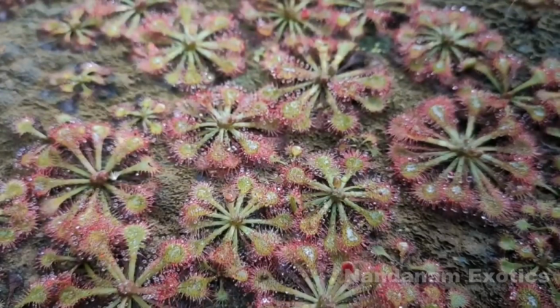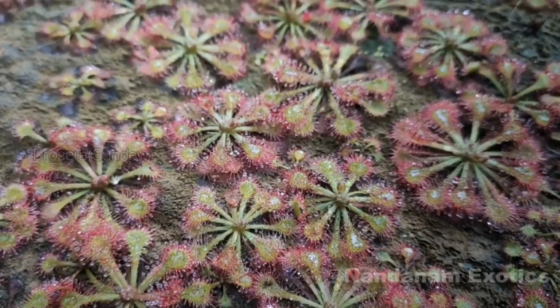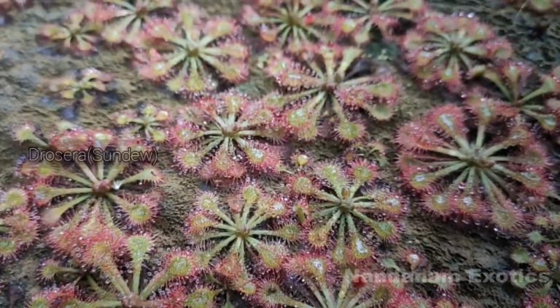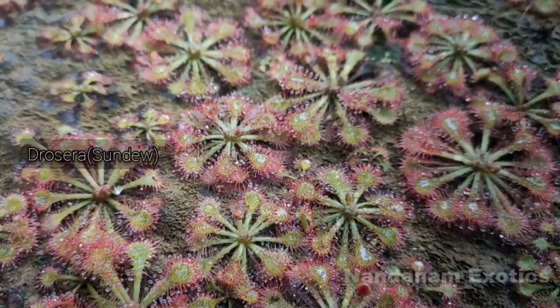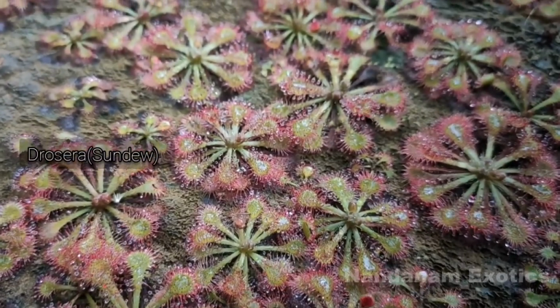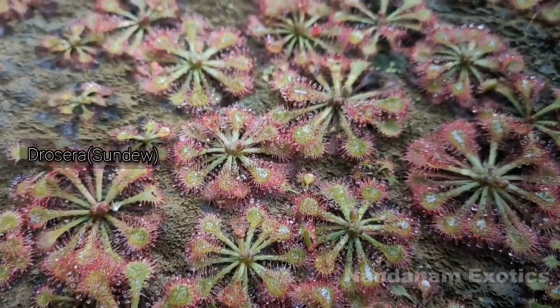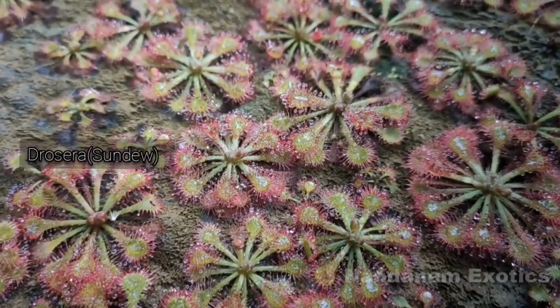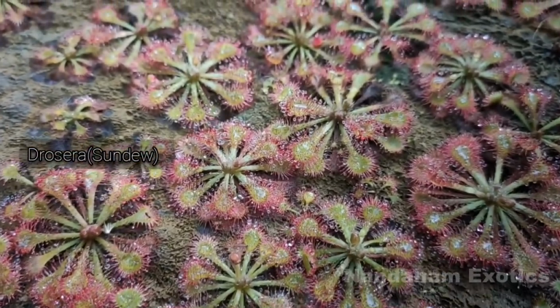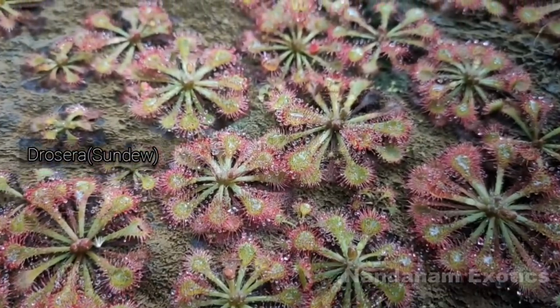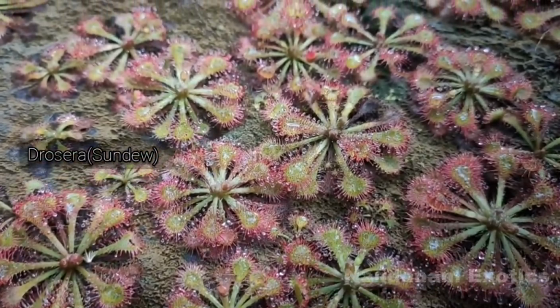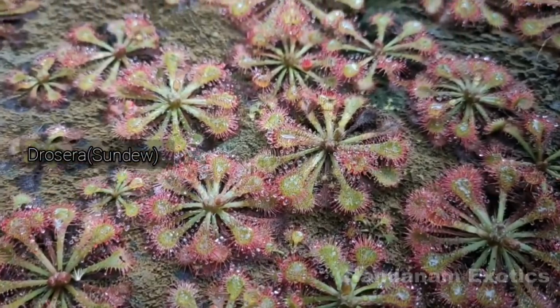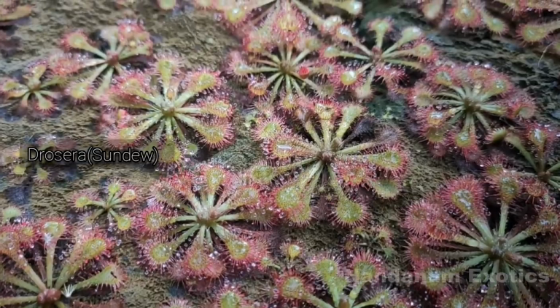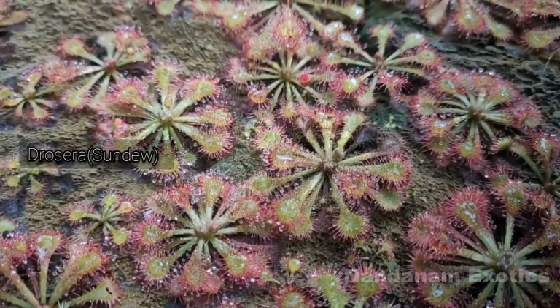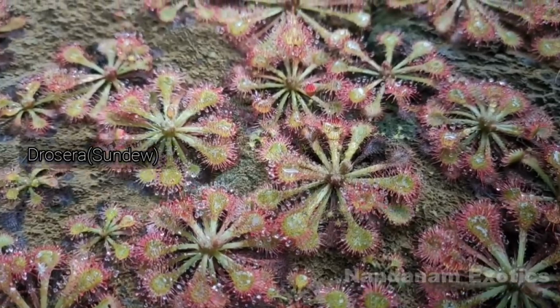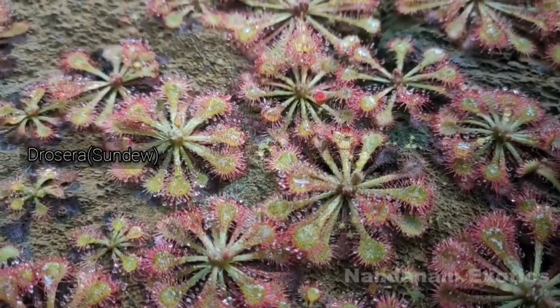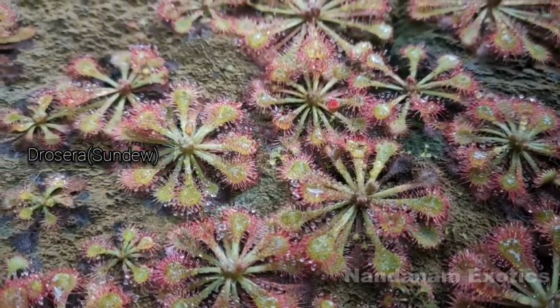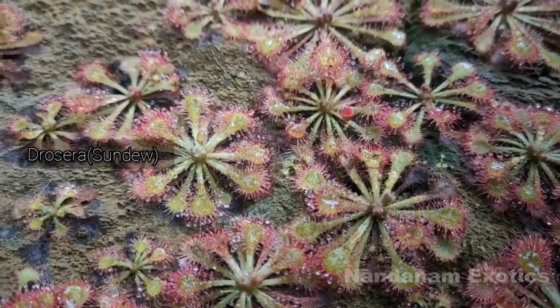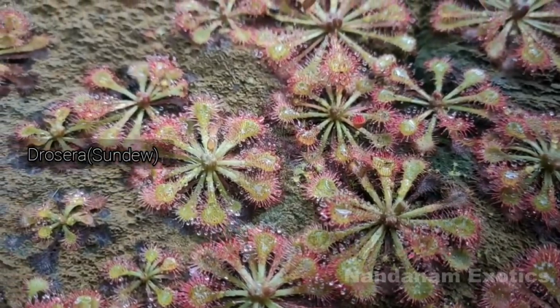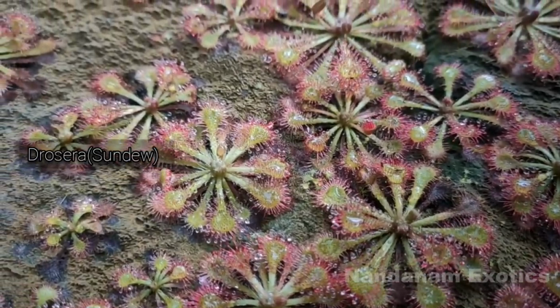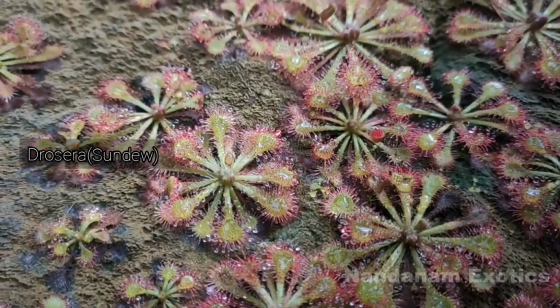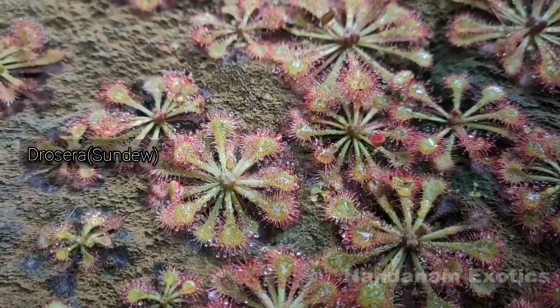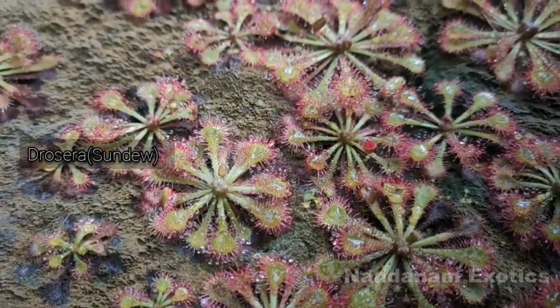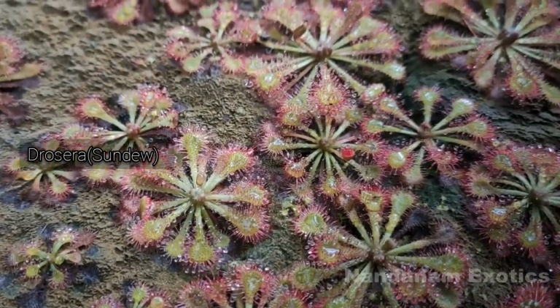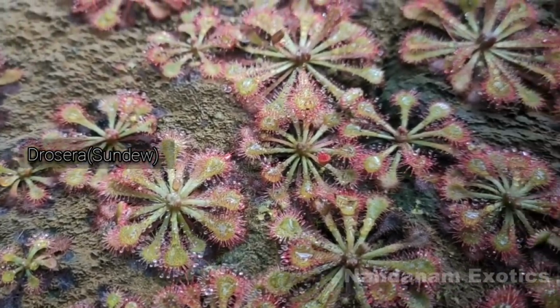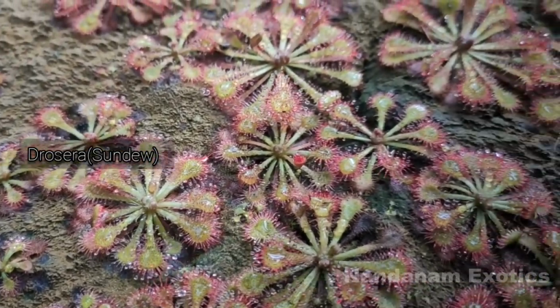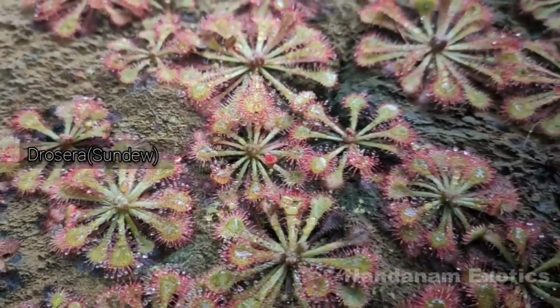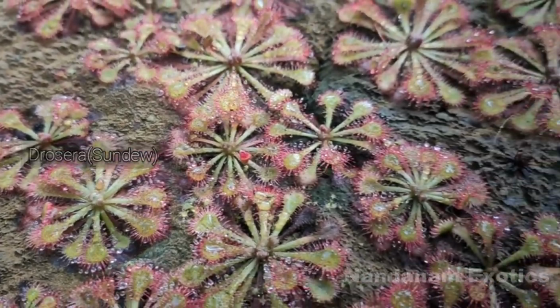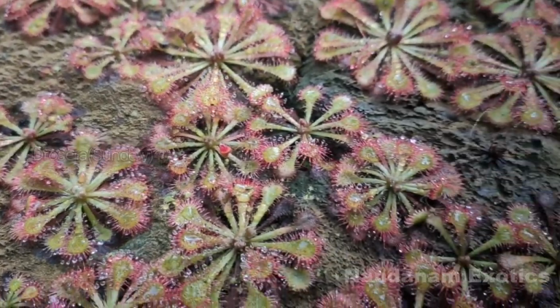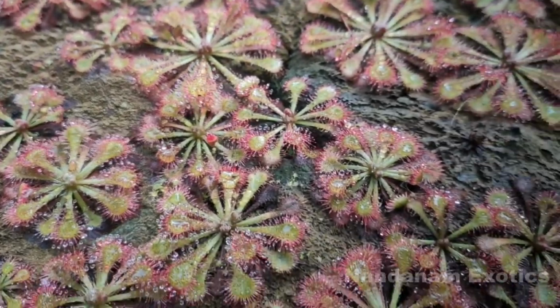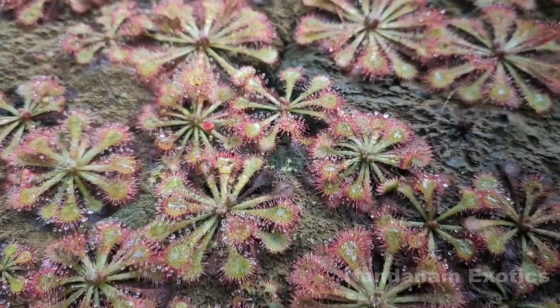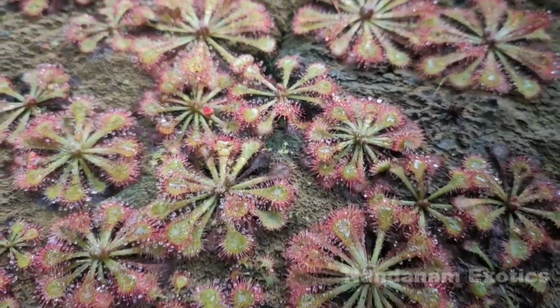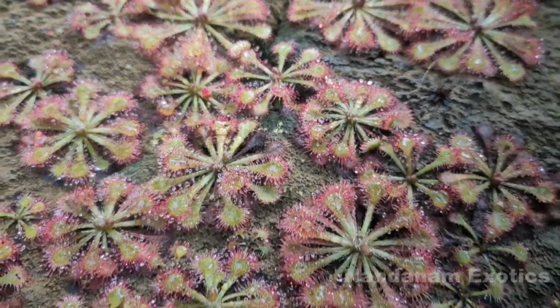Just to give you an example, these sundews that you're seeing are all red and dewy just because of the light they receive — otherwise they would just be really green.